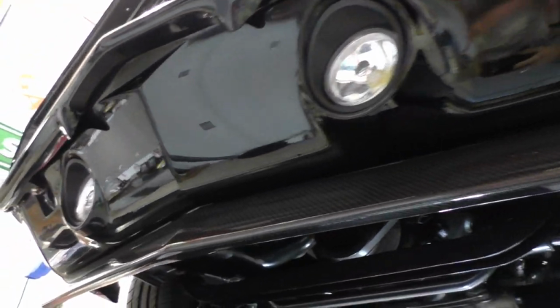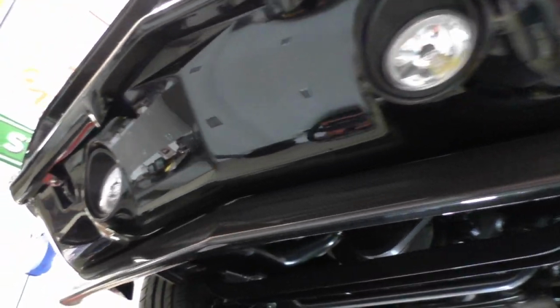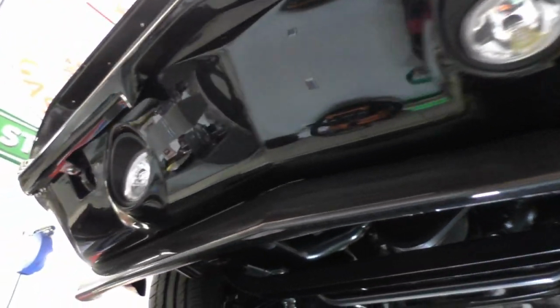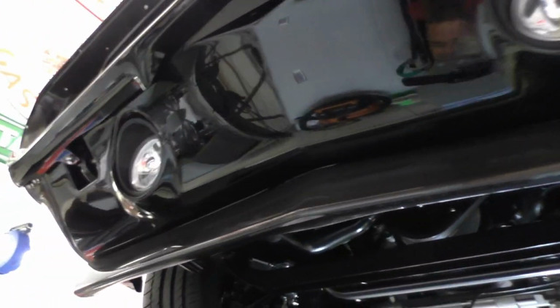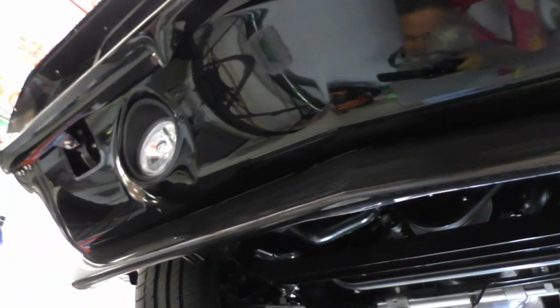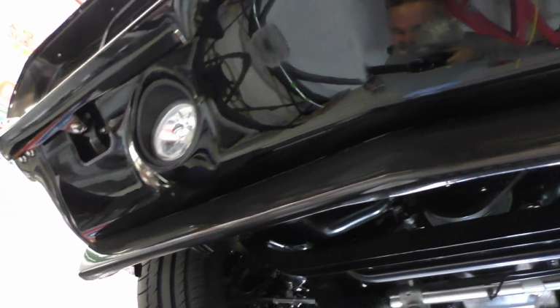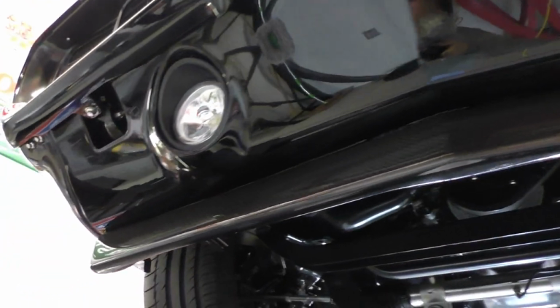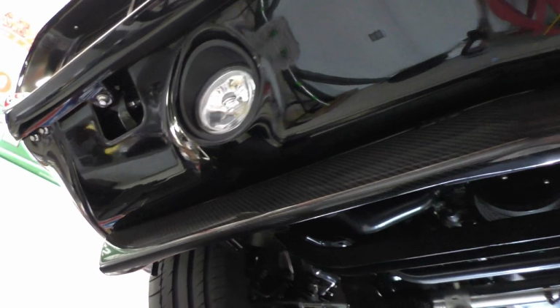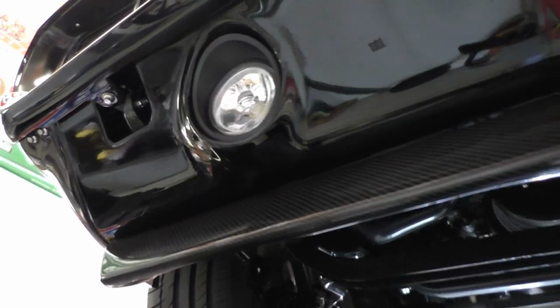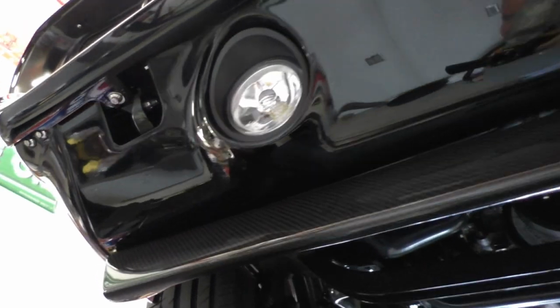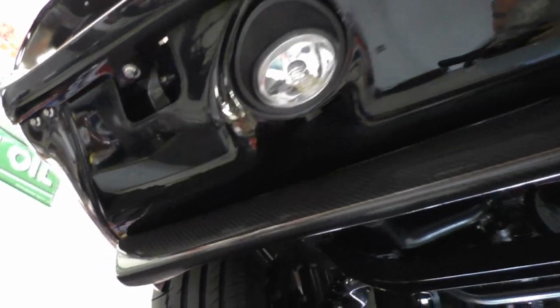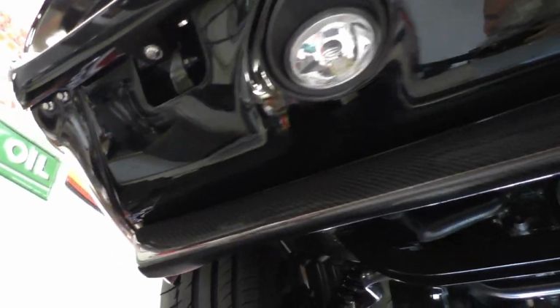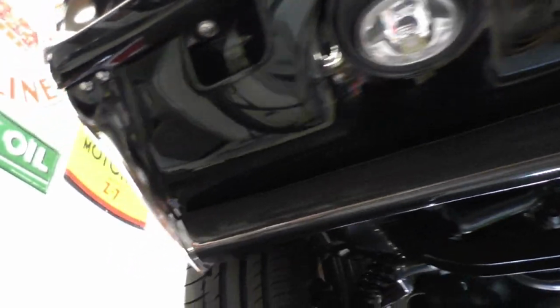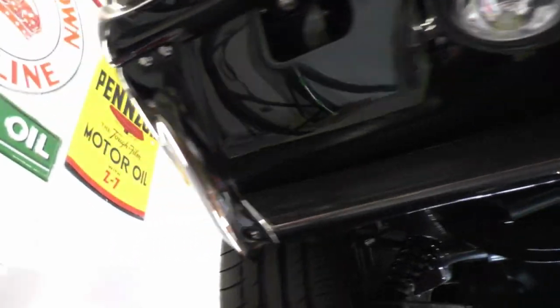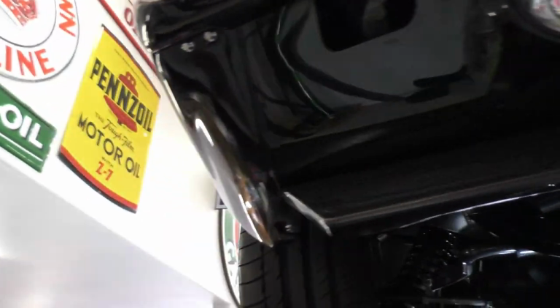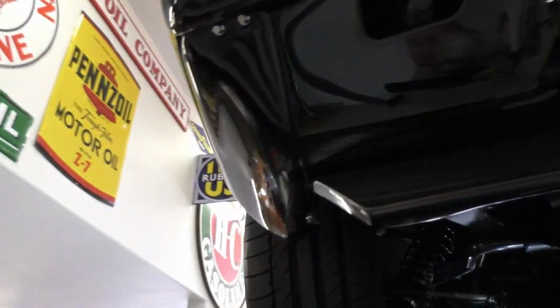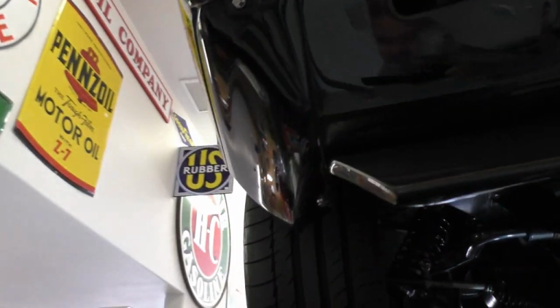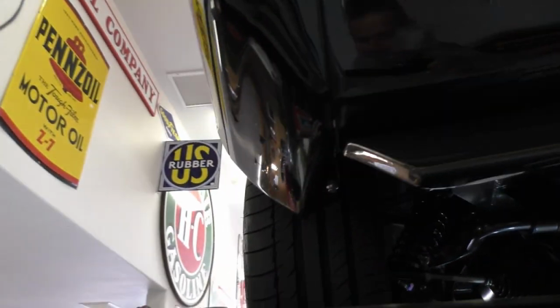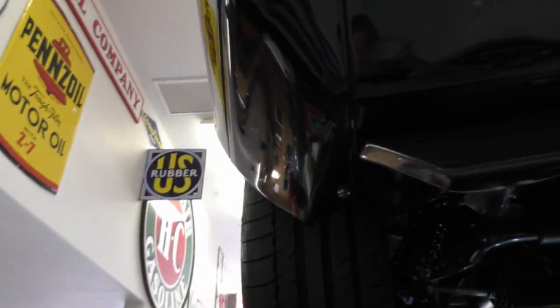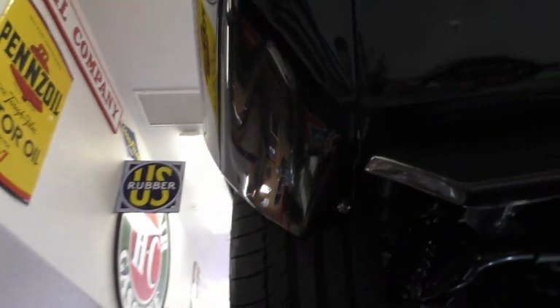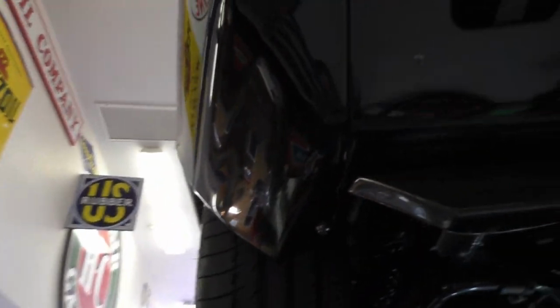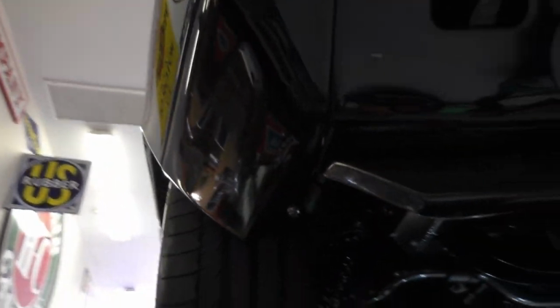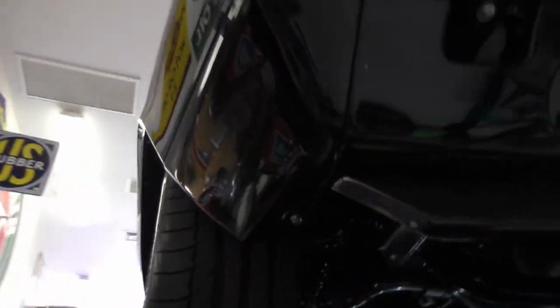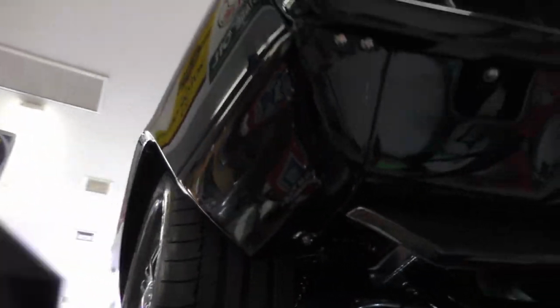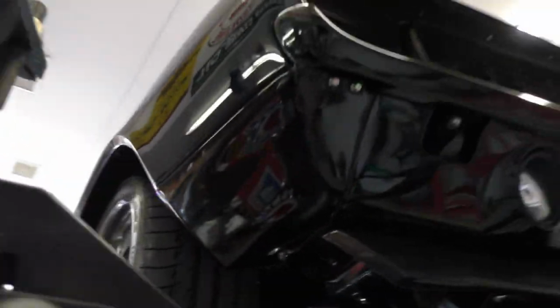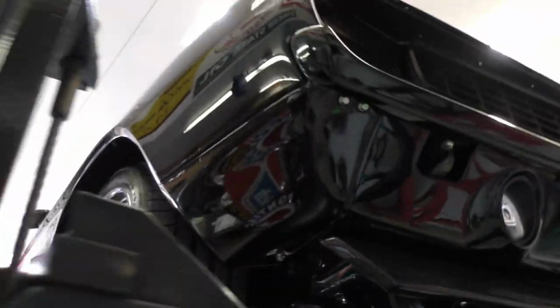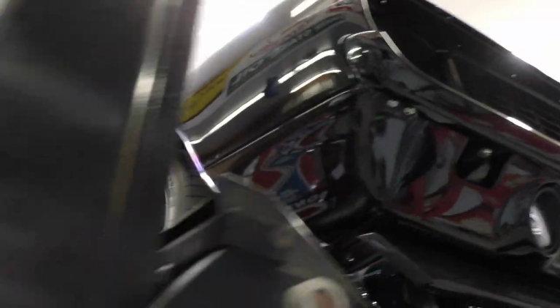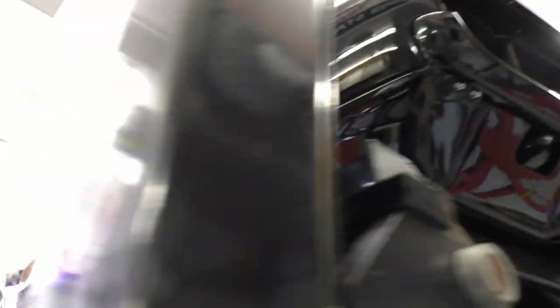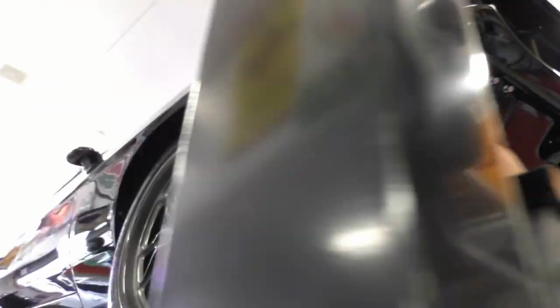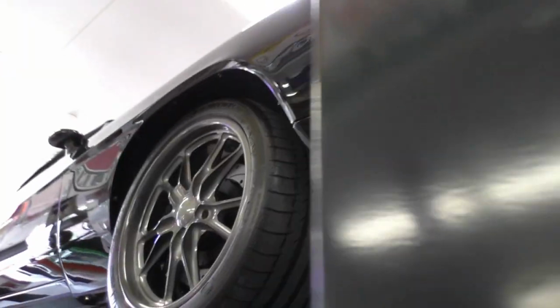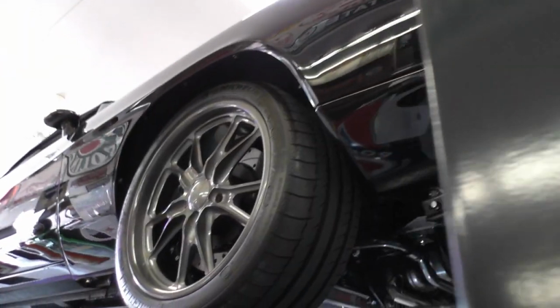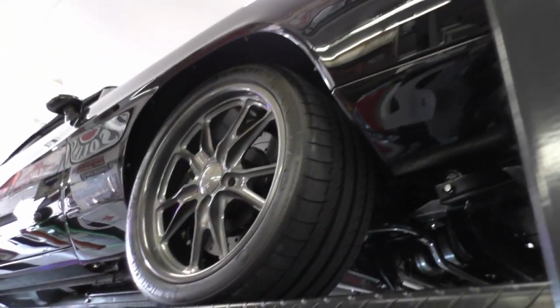We know you're getting the idea — this is a very nice car top to bottom and there's a lot of money in it.